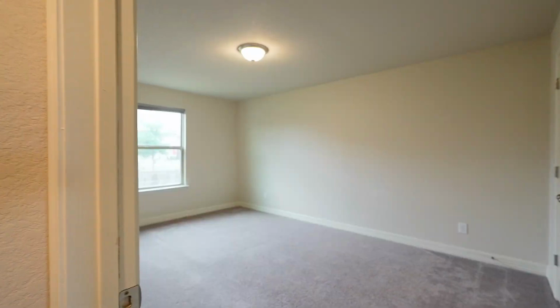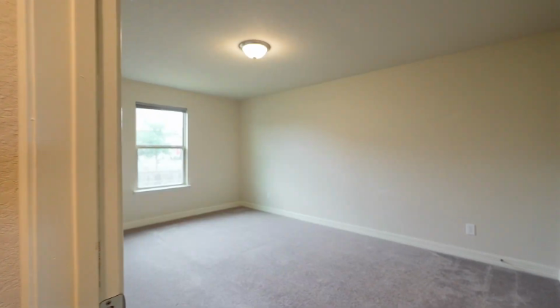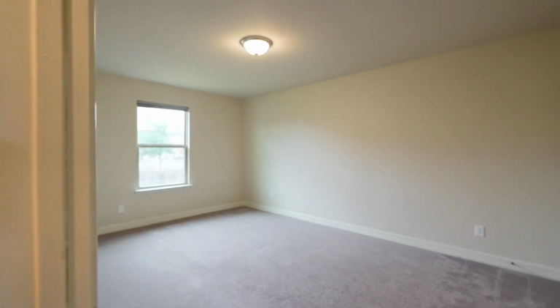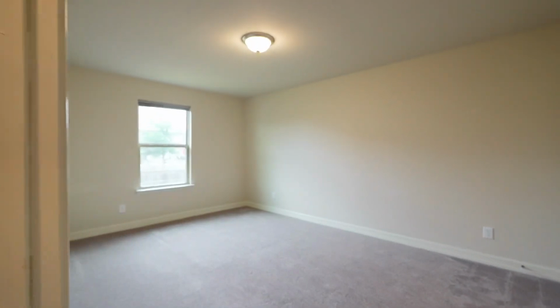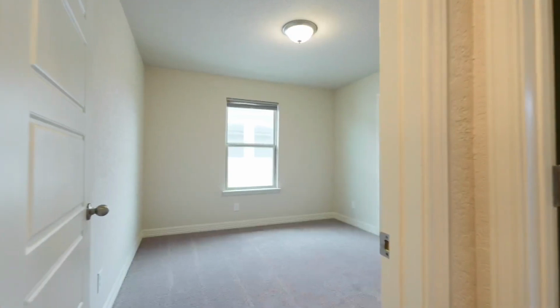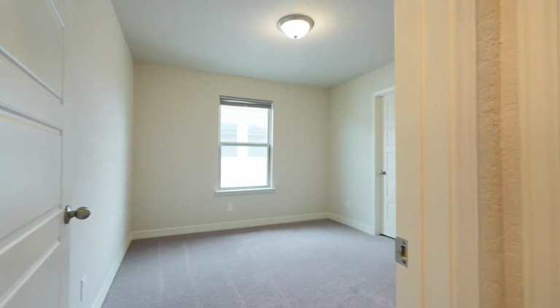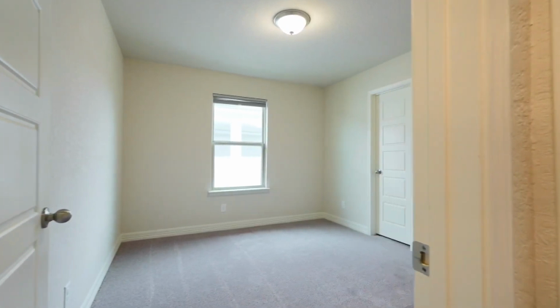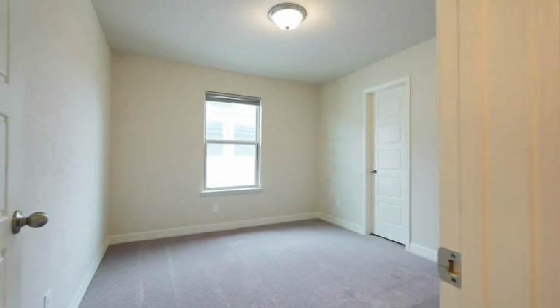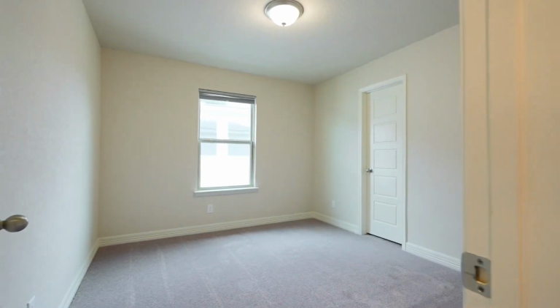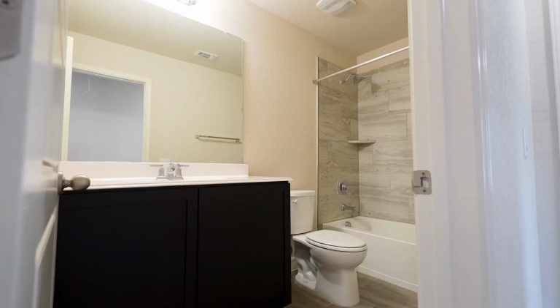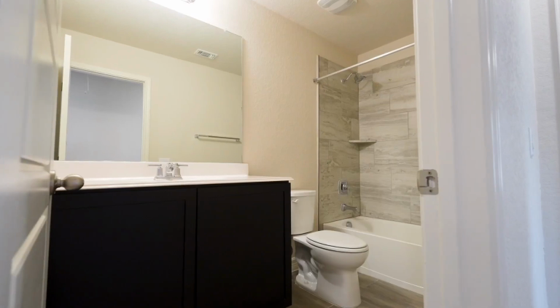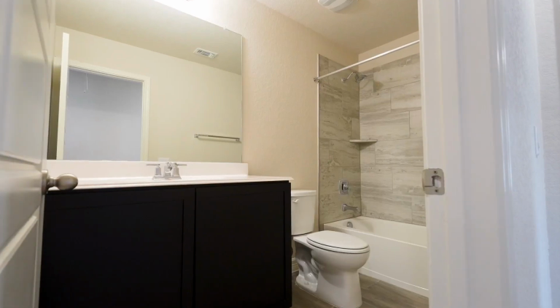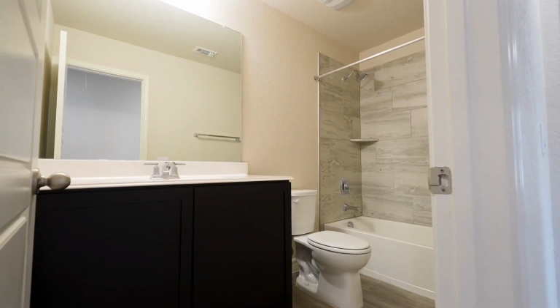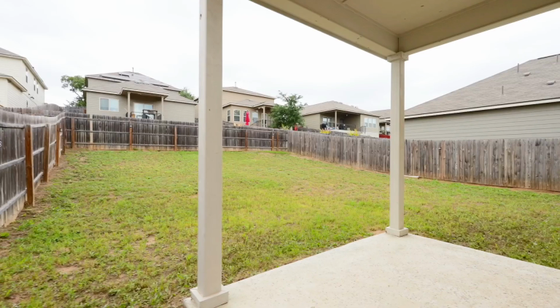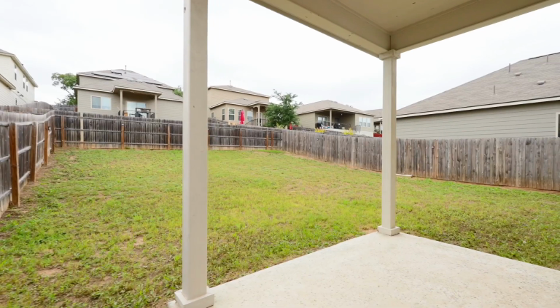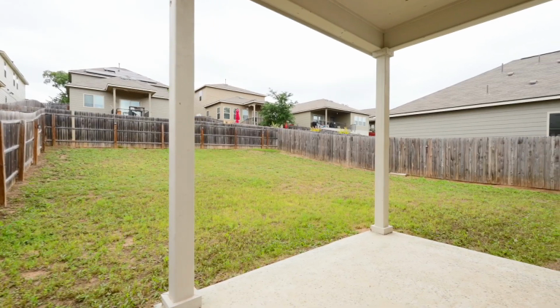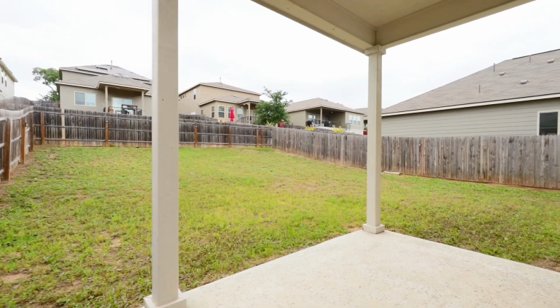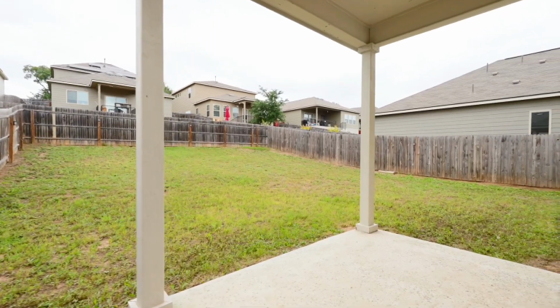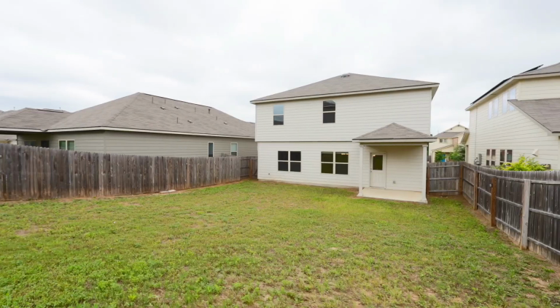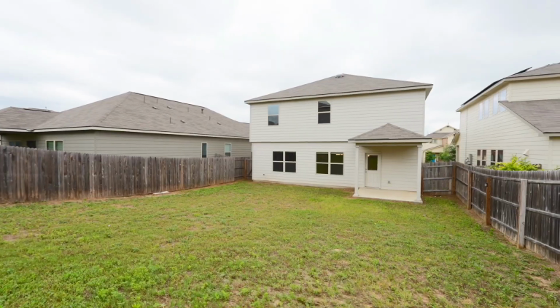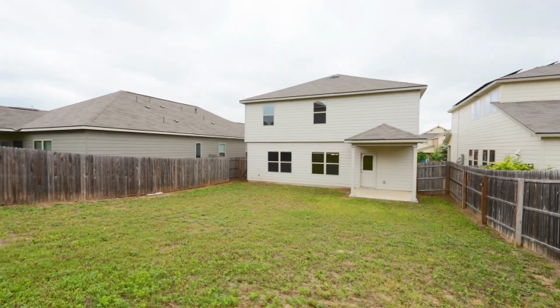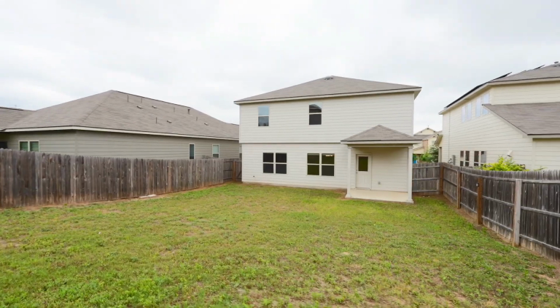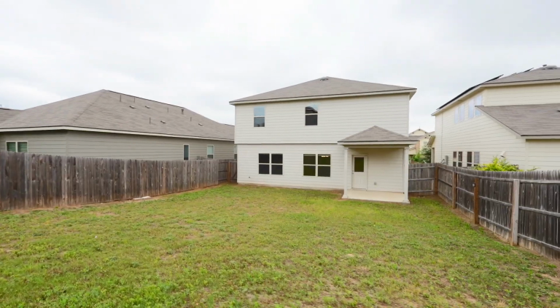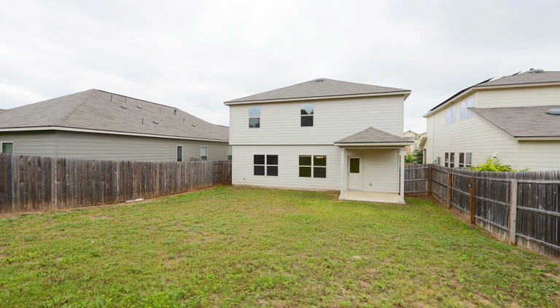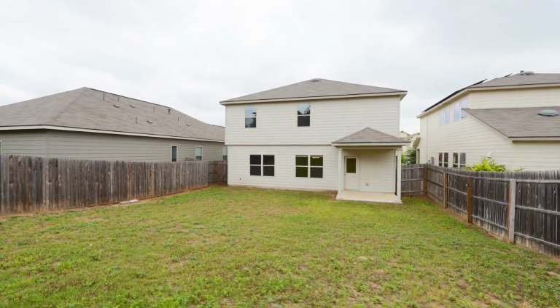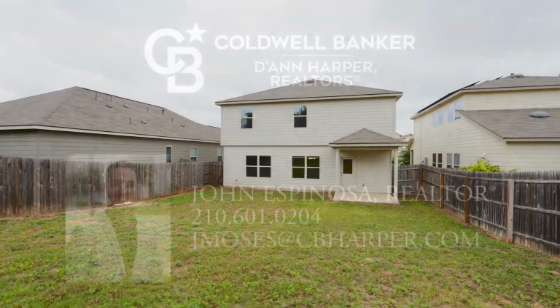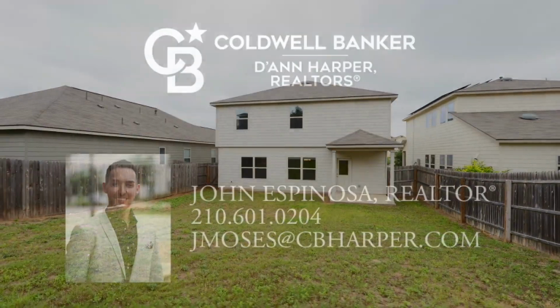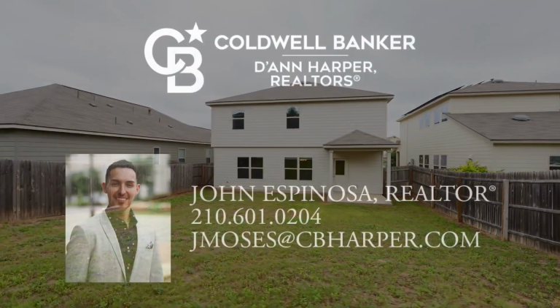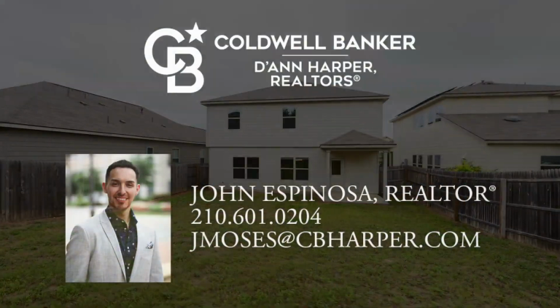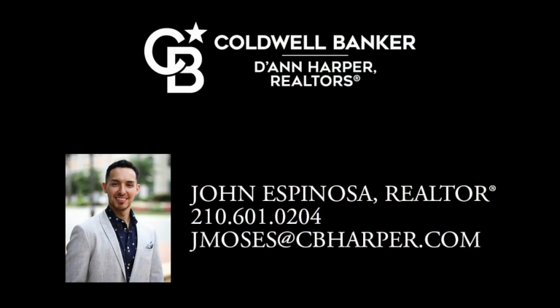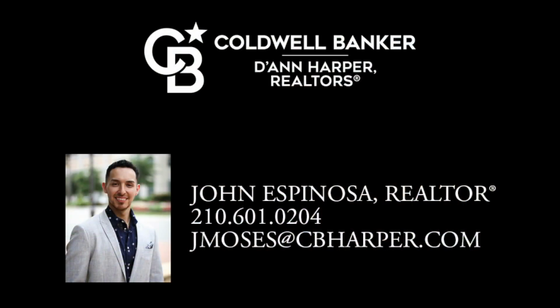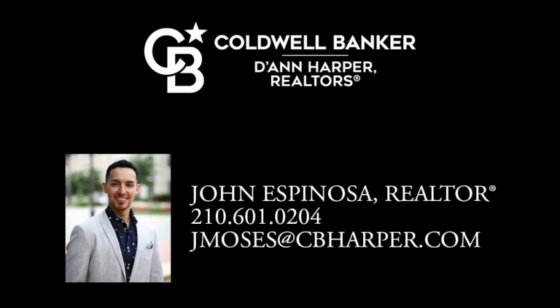Also a balcony with a view. This home is available now for $345,000. Call me today and schedule a tour.